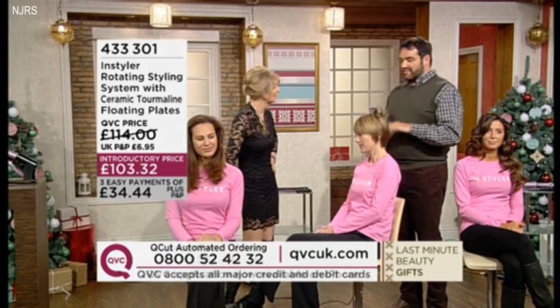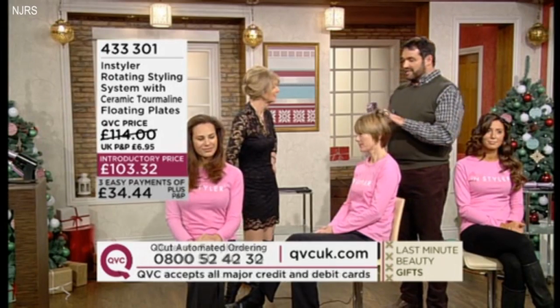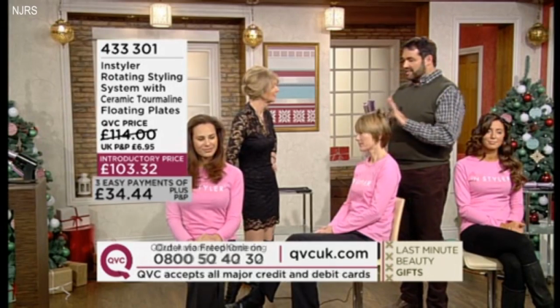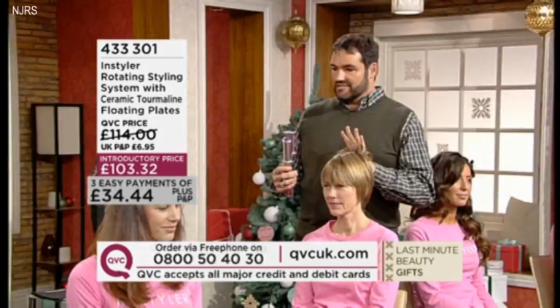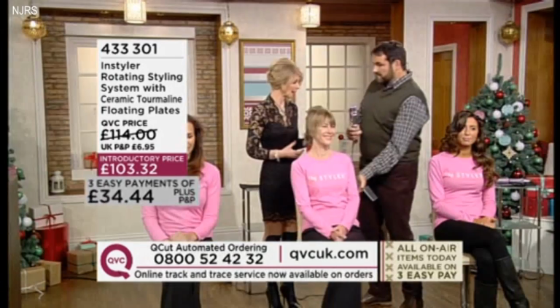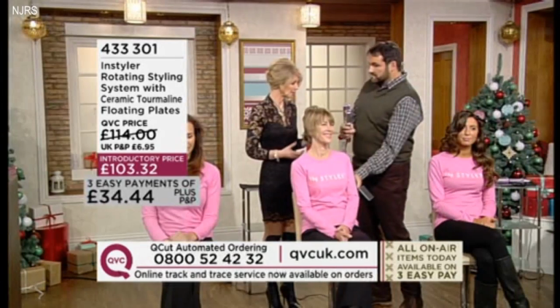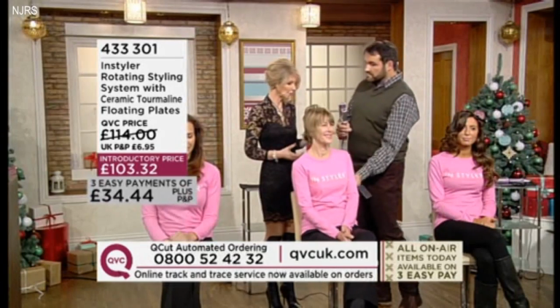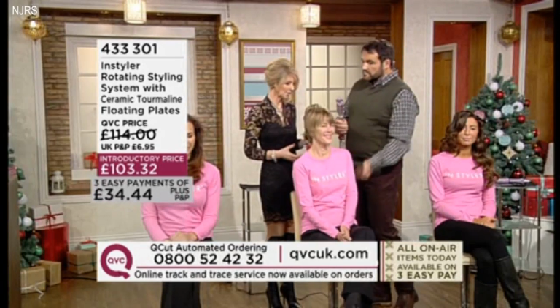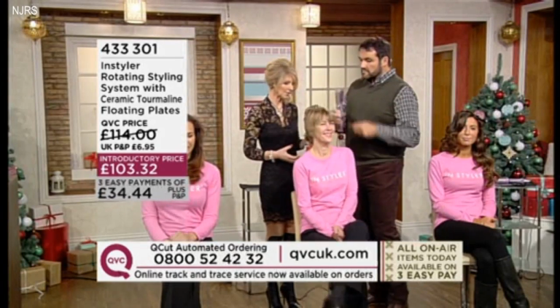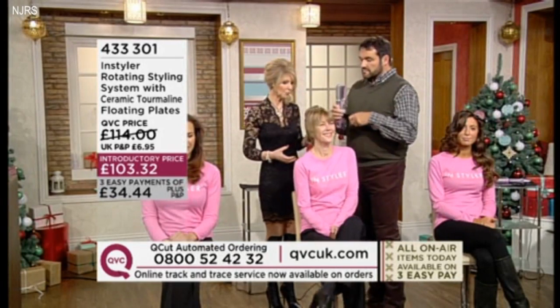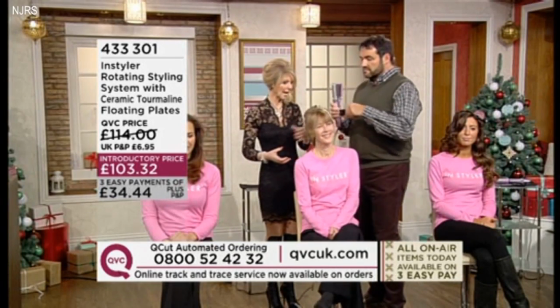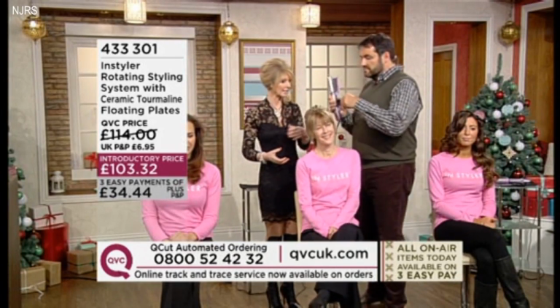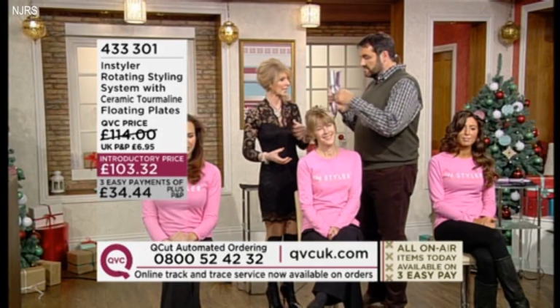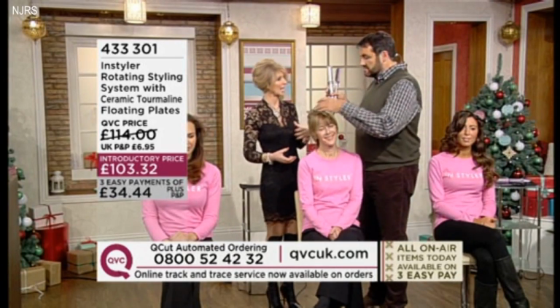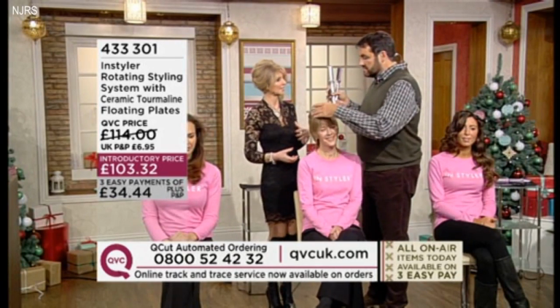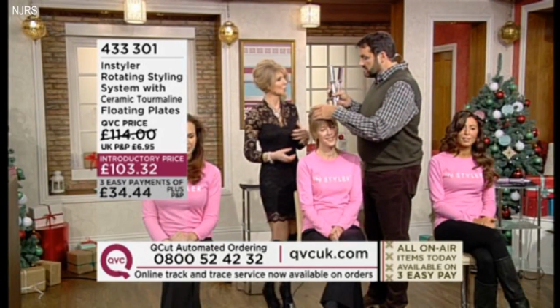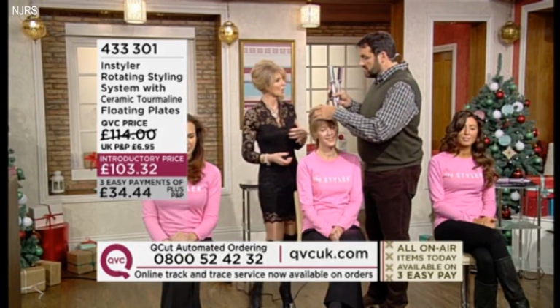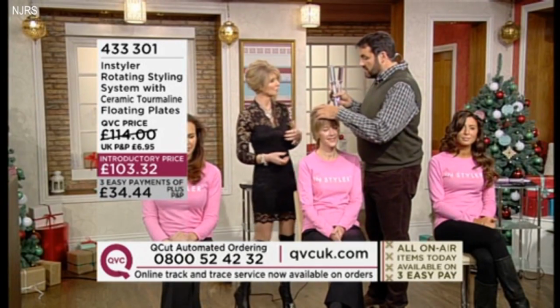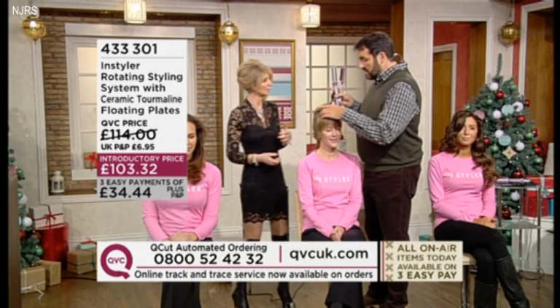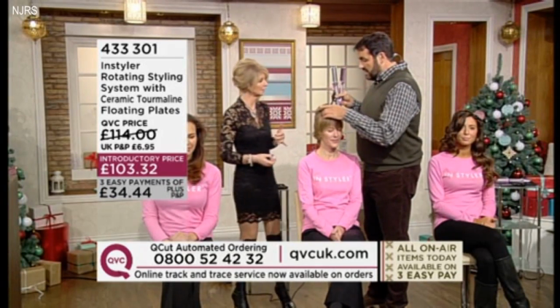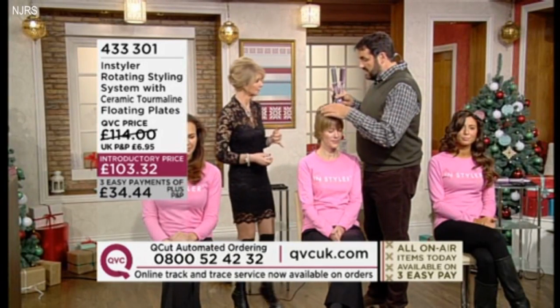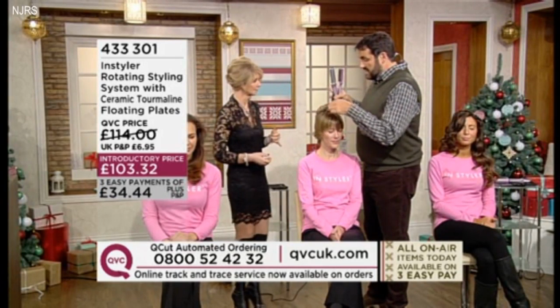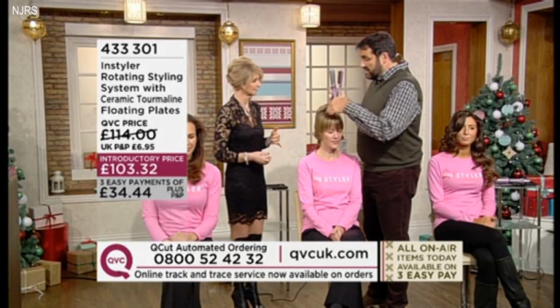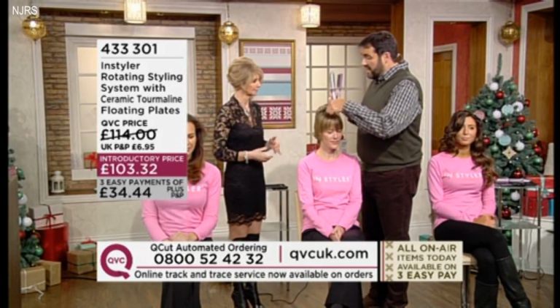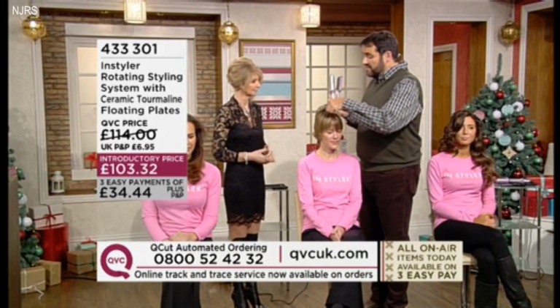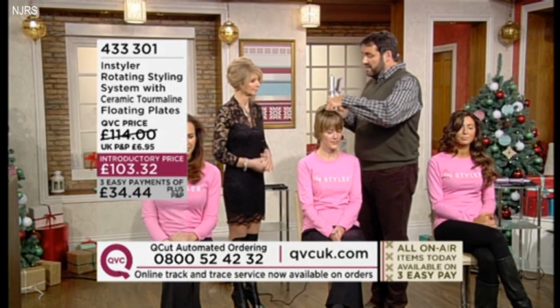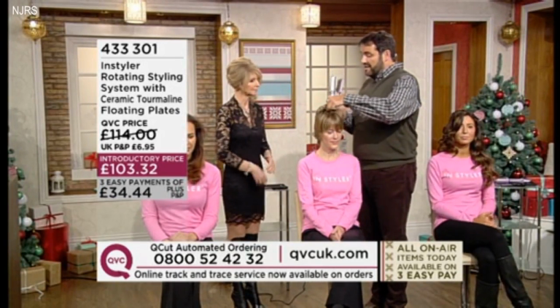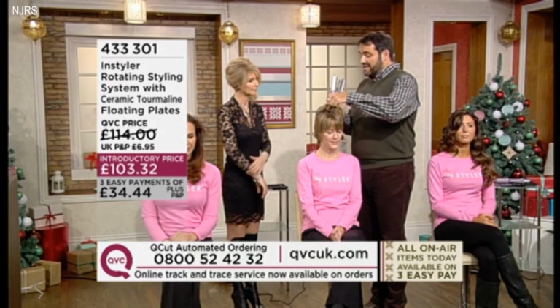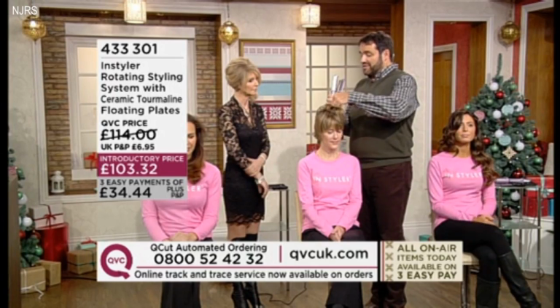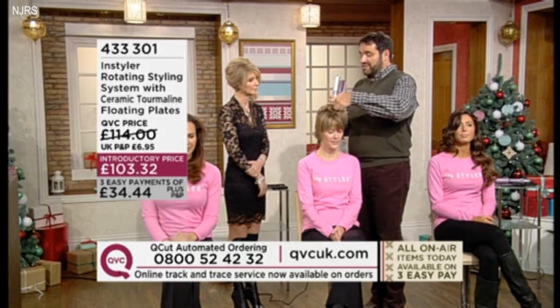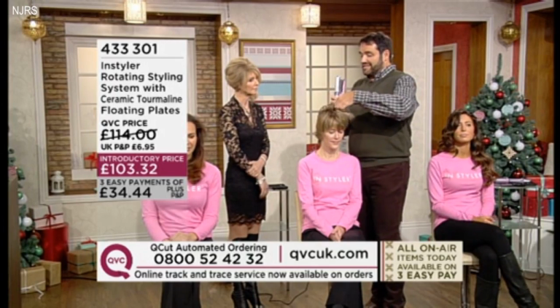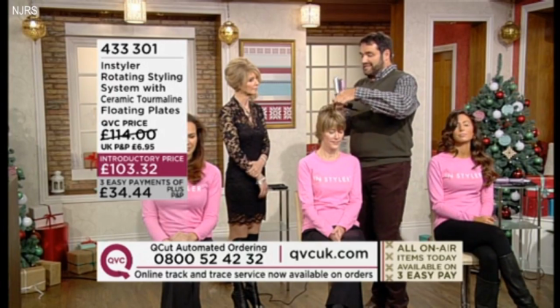Everybody loves it. I mean, obviously, if you're right-handed or left-handed, it's going to work for you. It is, and that's why I included the DVD.